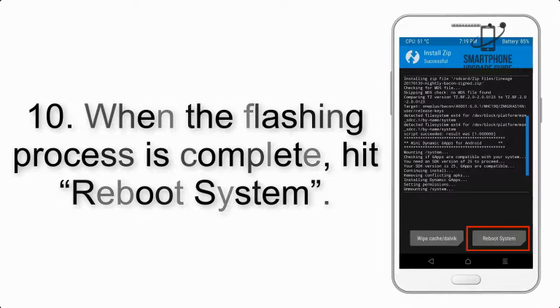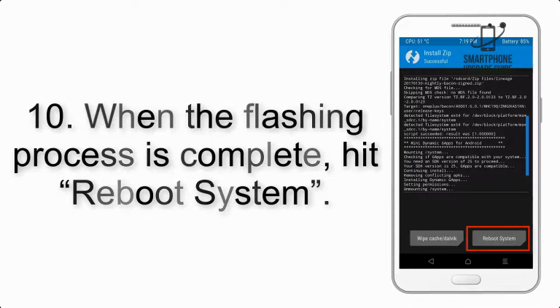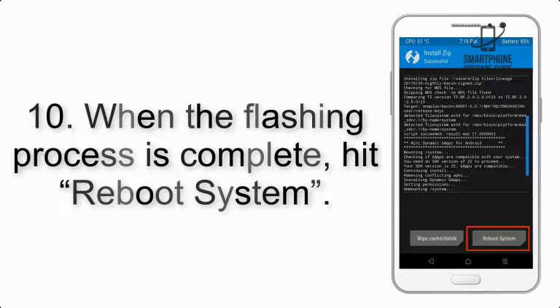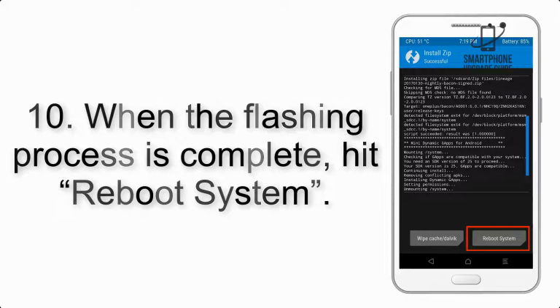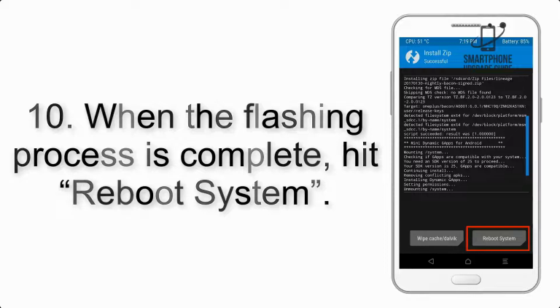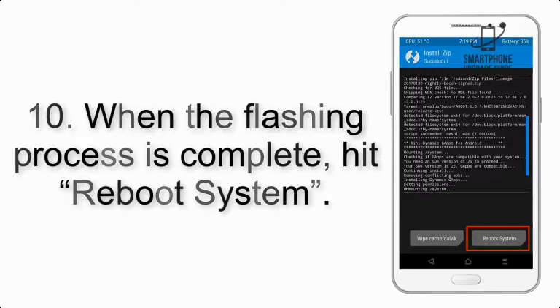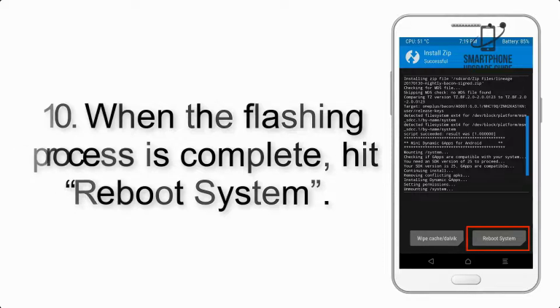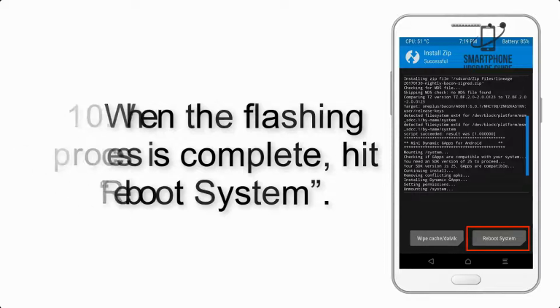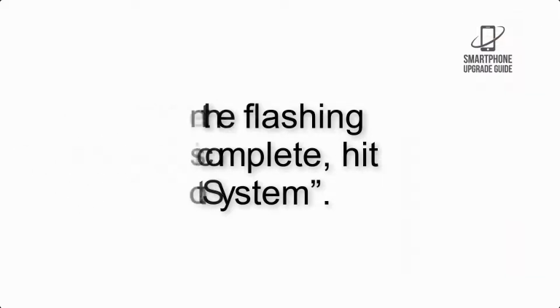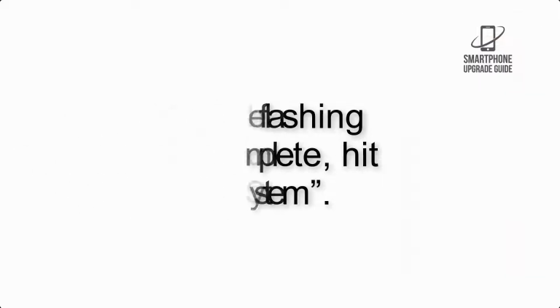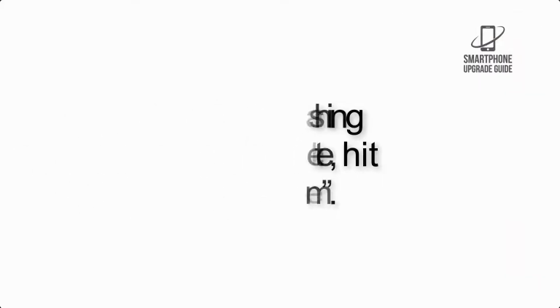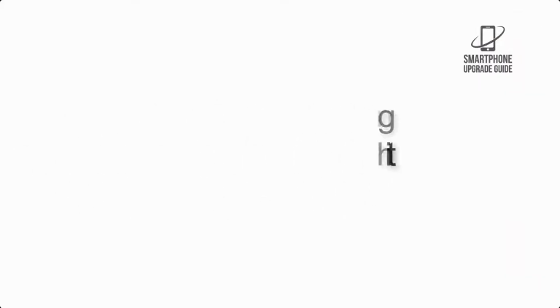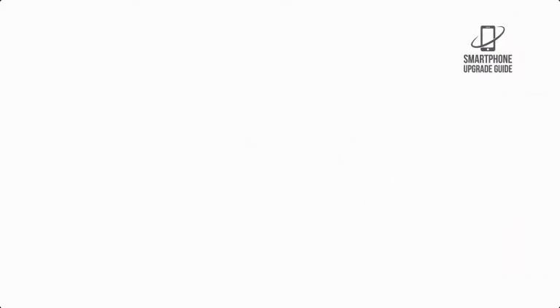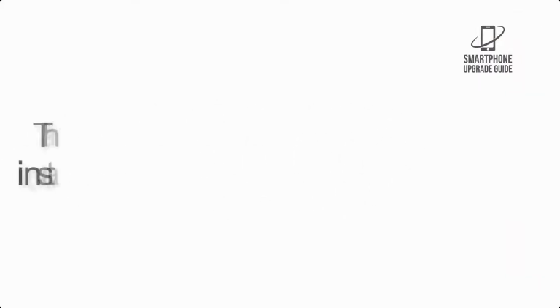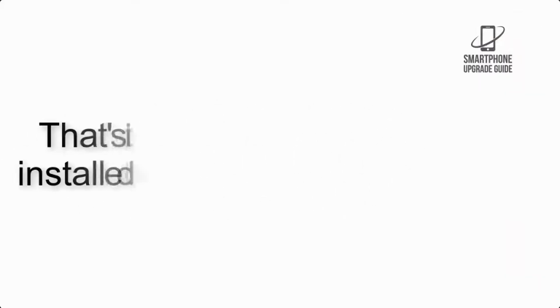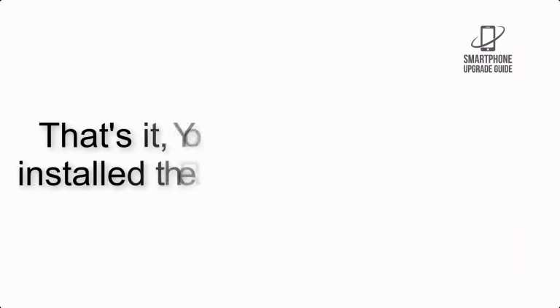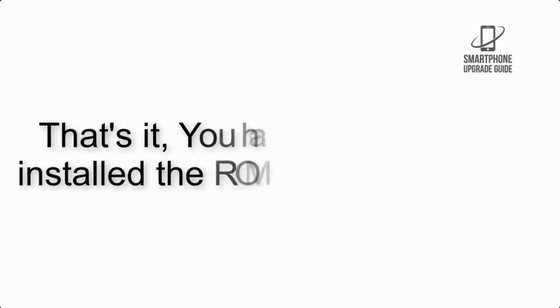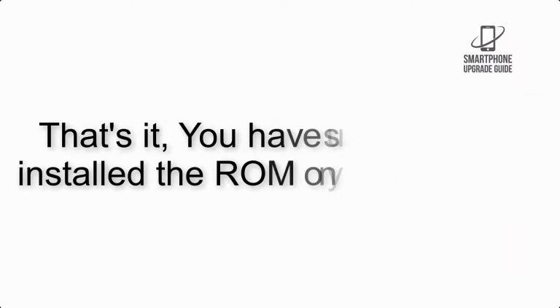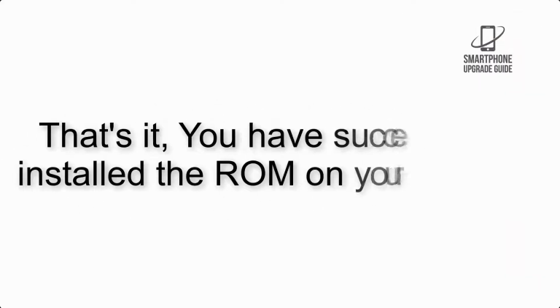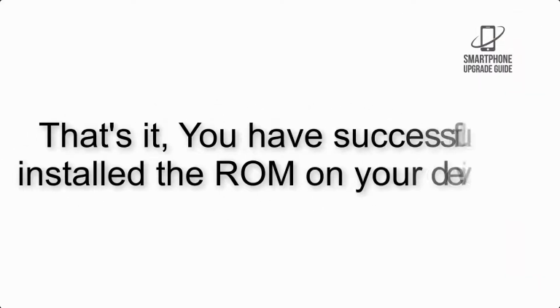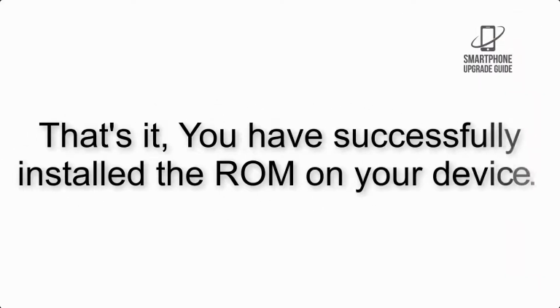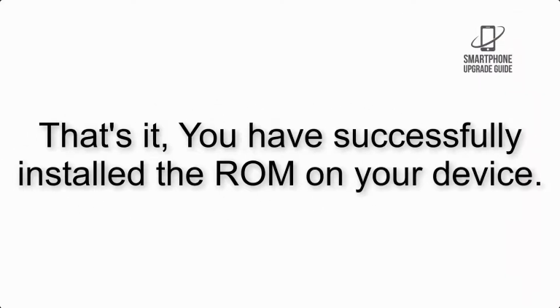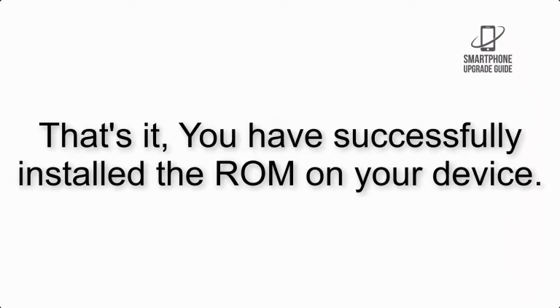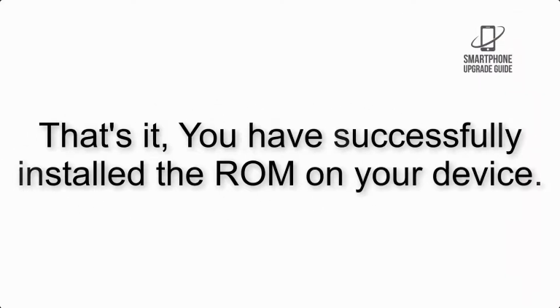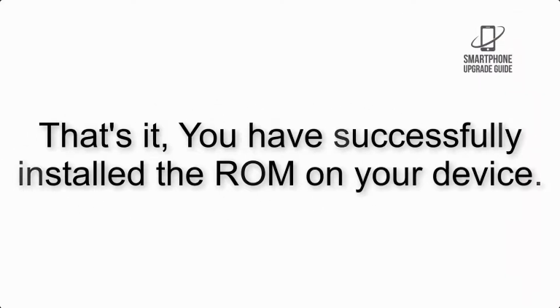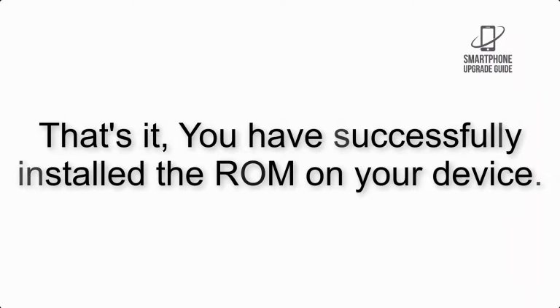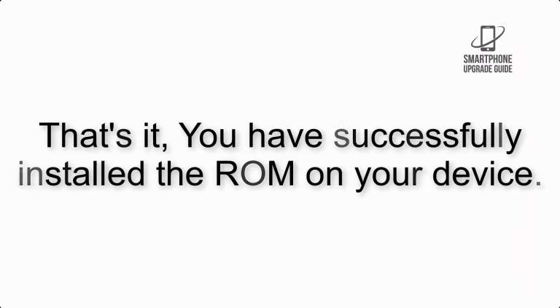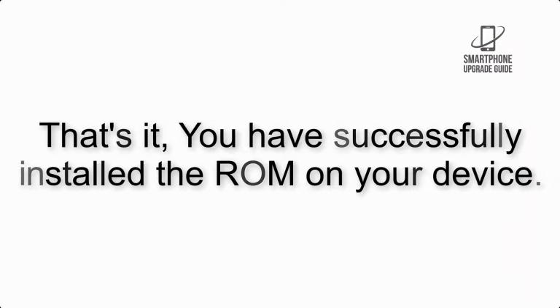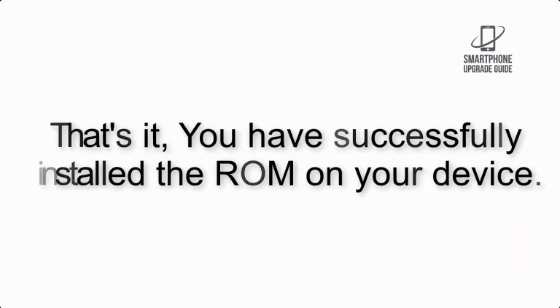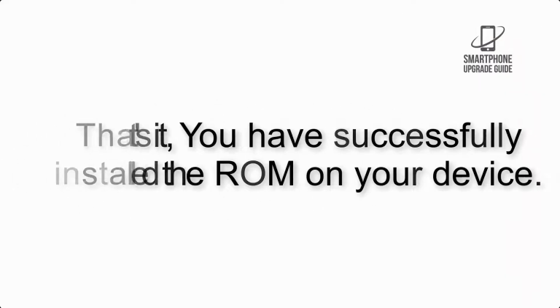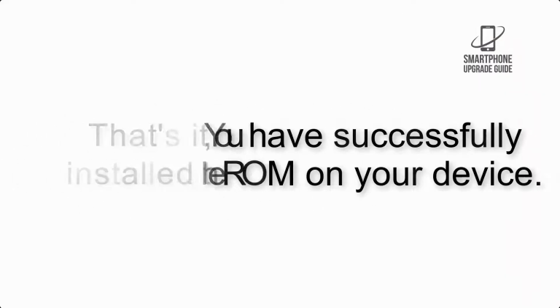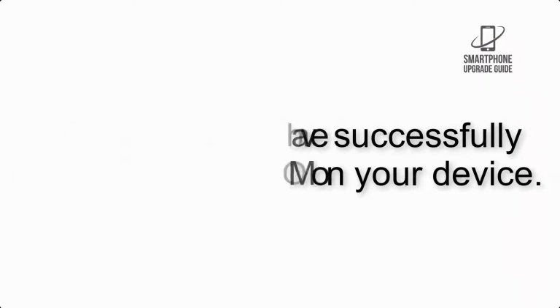That's it! You have successfully installed the ROM on your device.